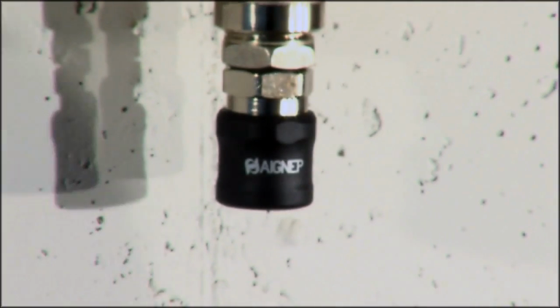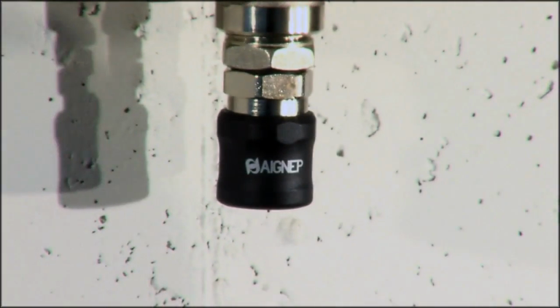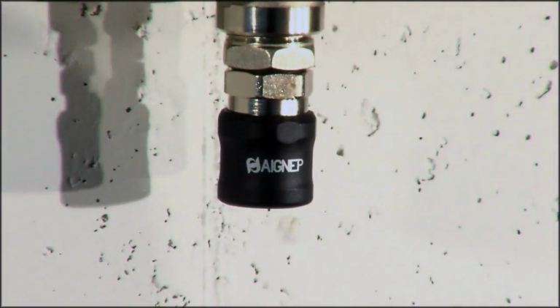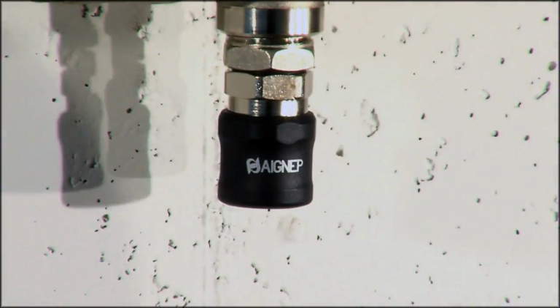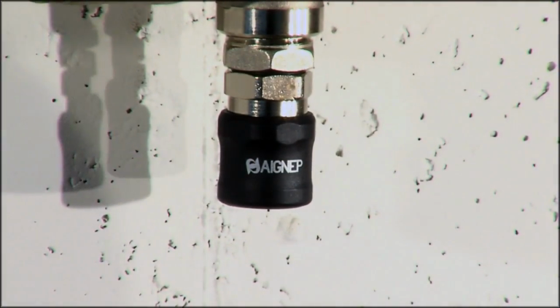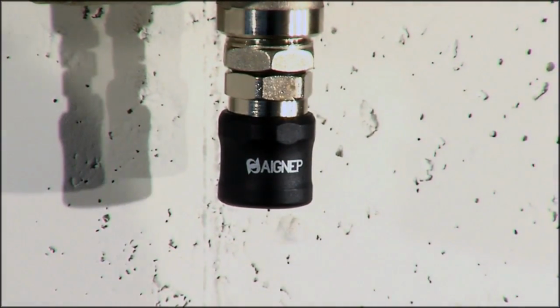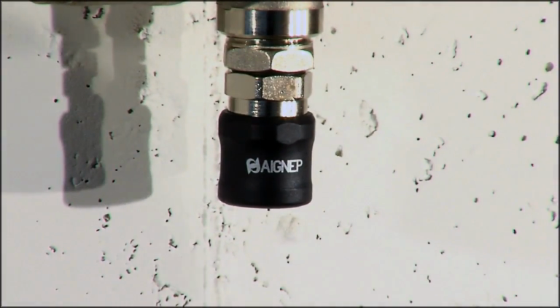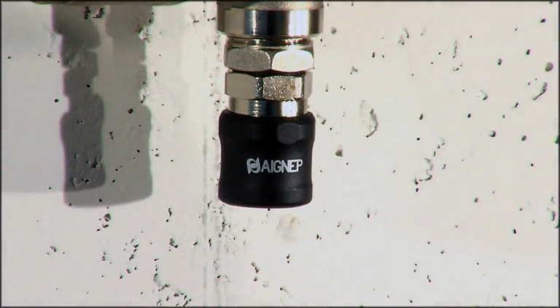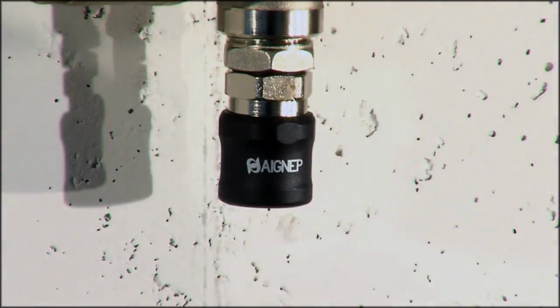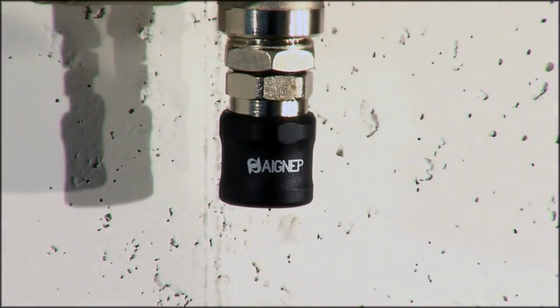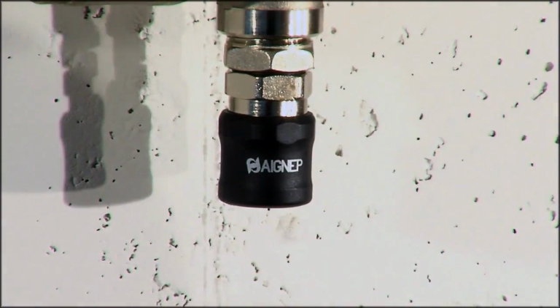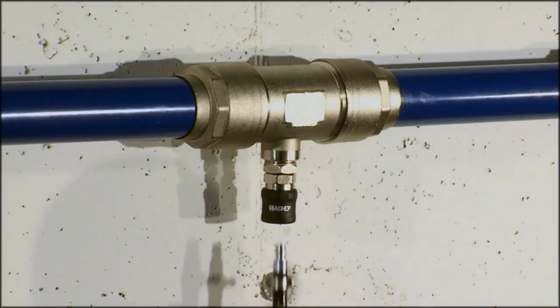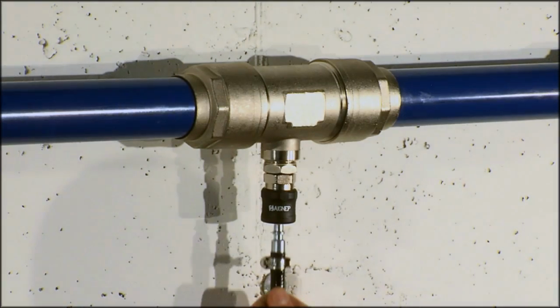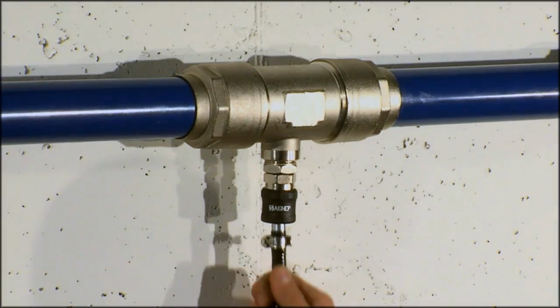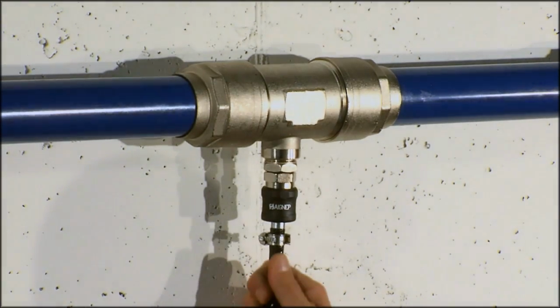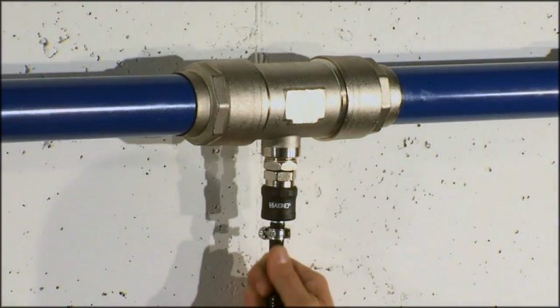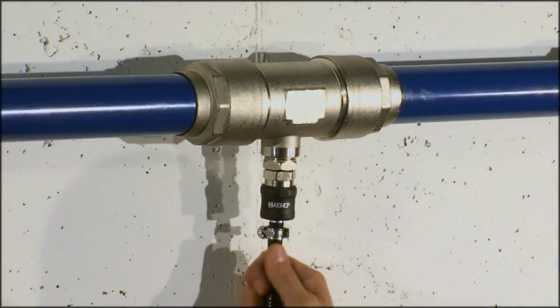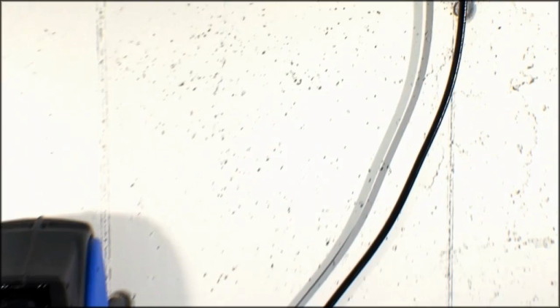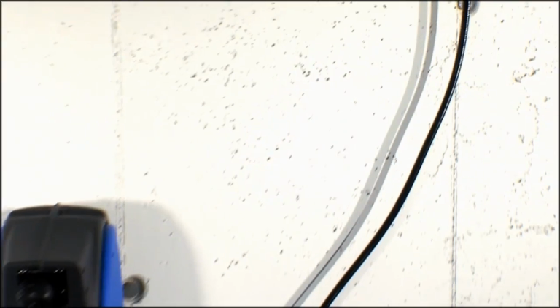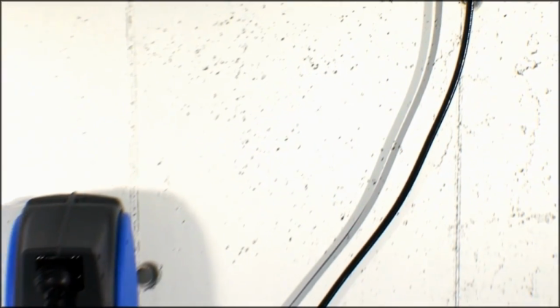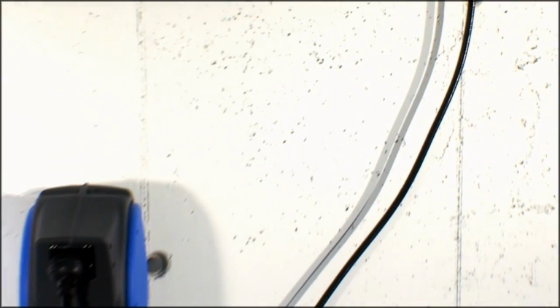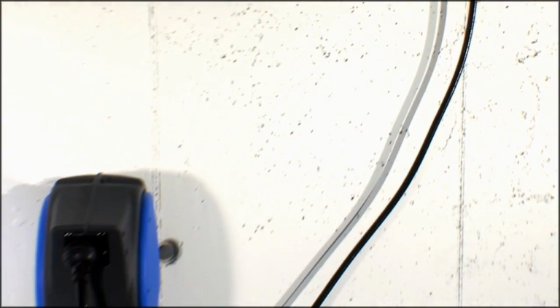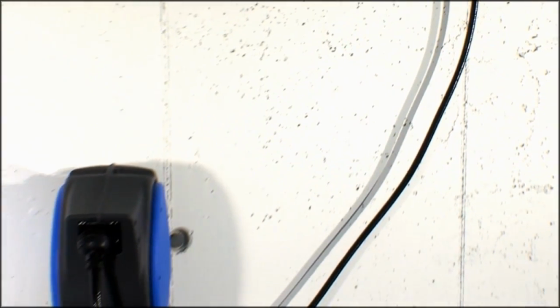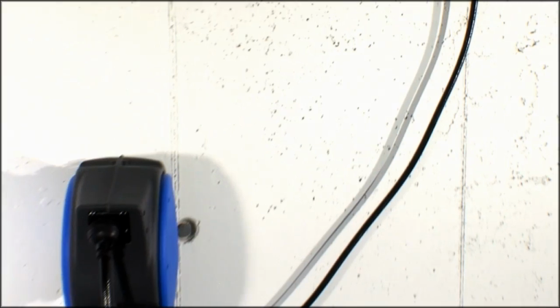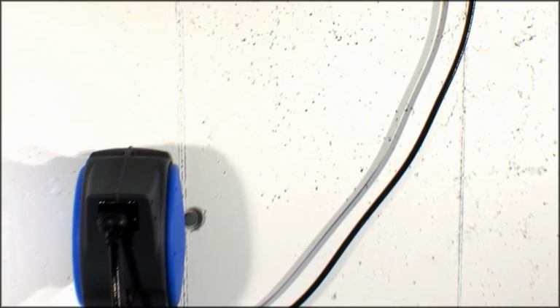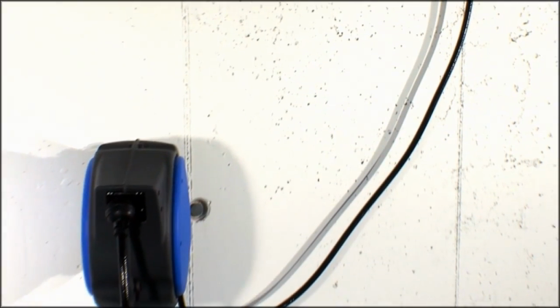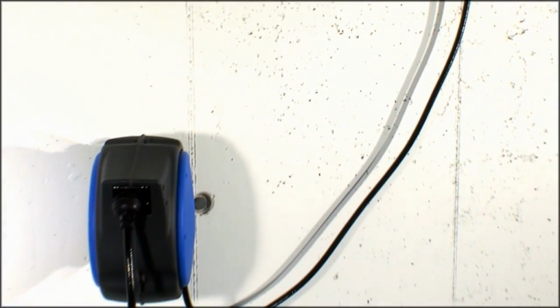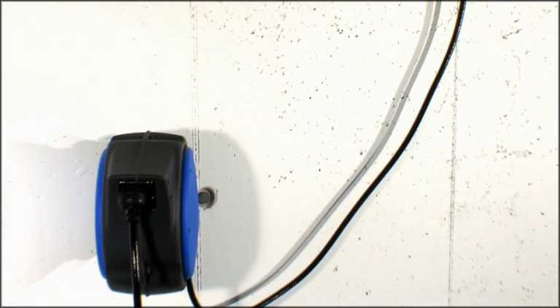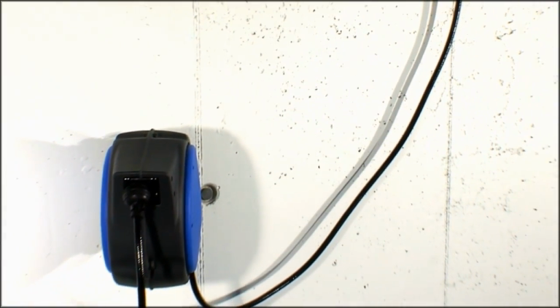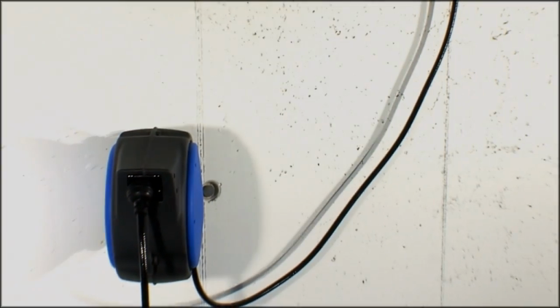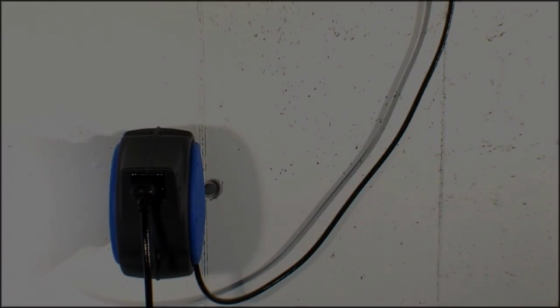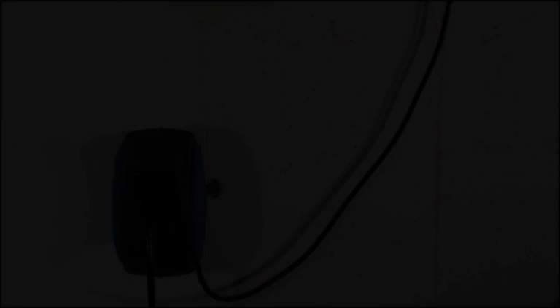In case of fitting disassembling, use the torques as specified in the catalog to reassemble the fitting.